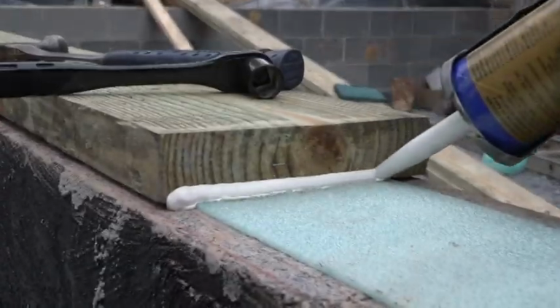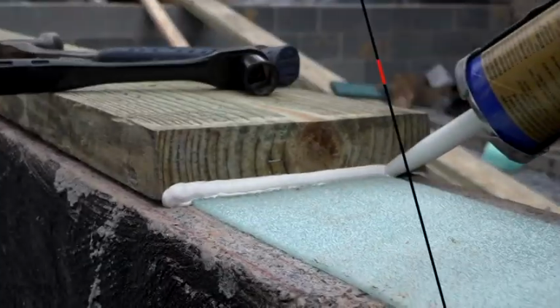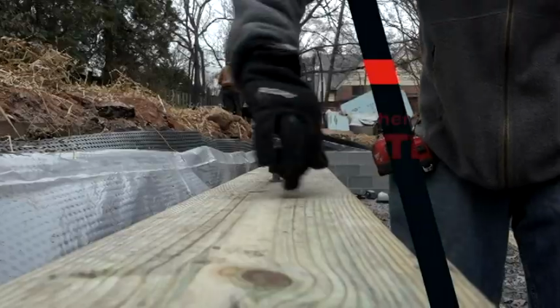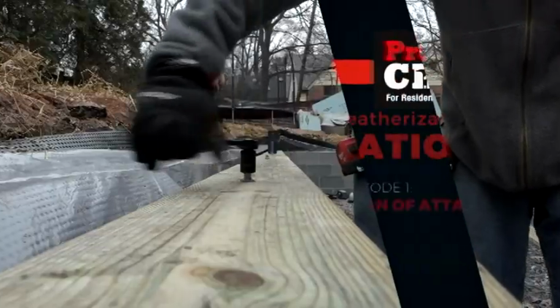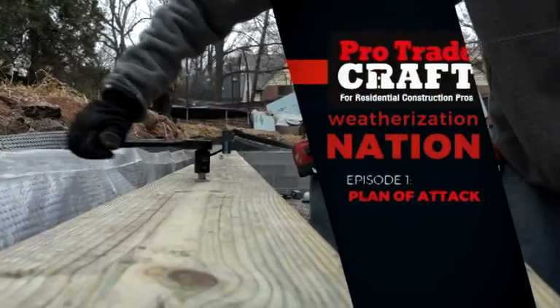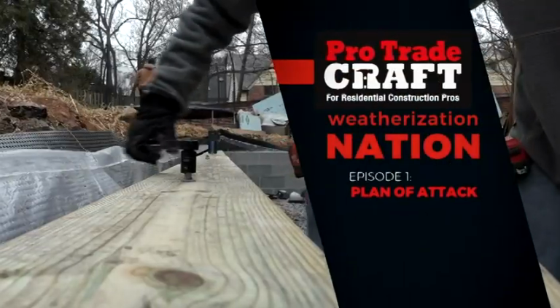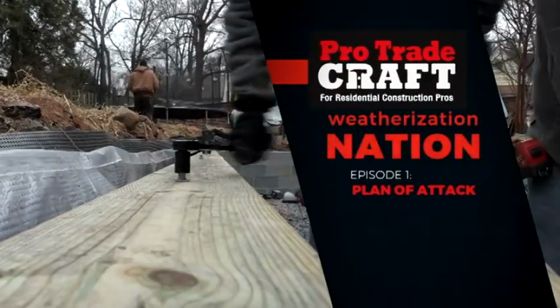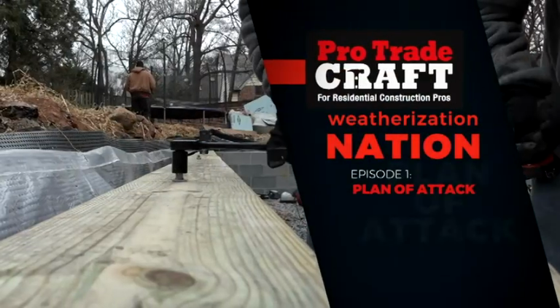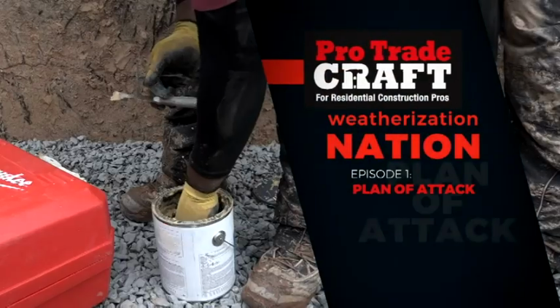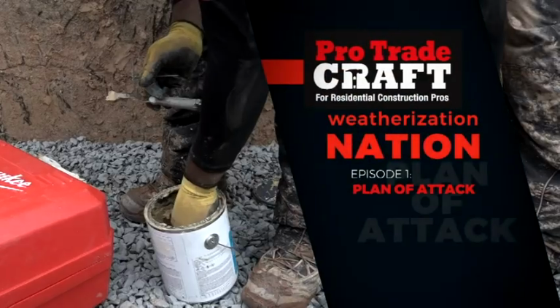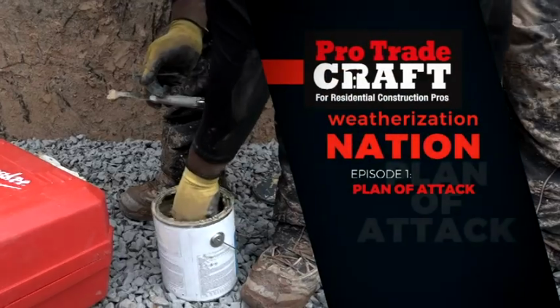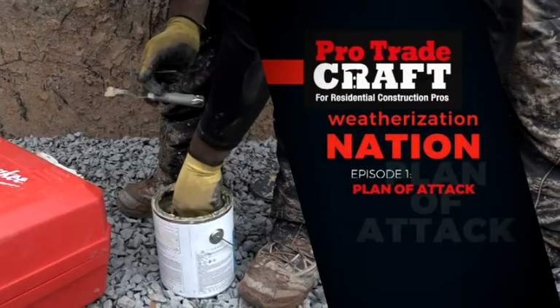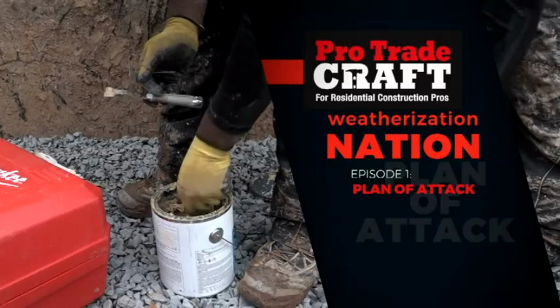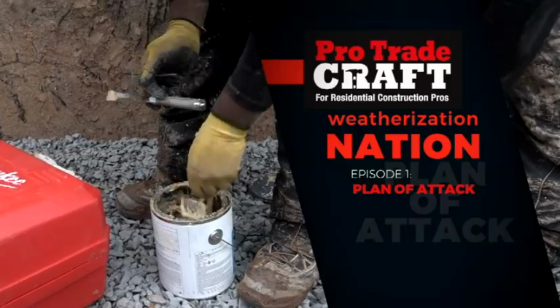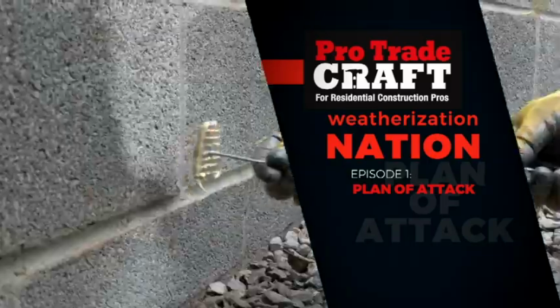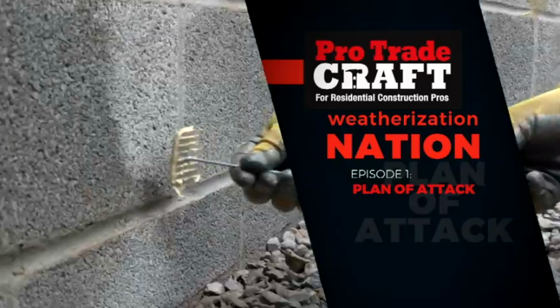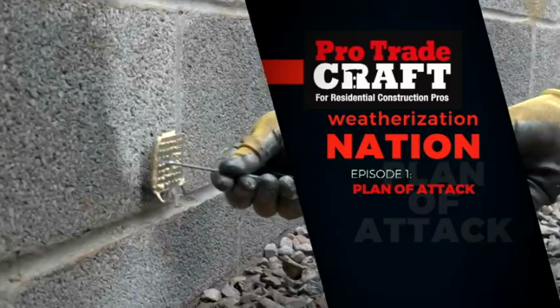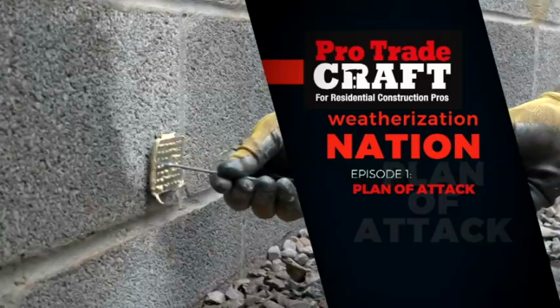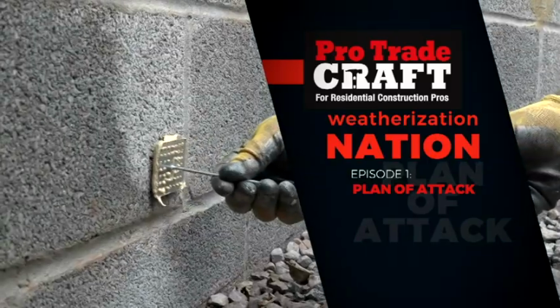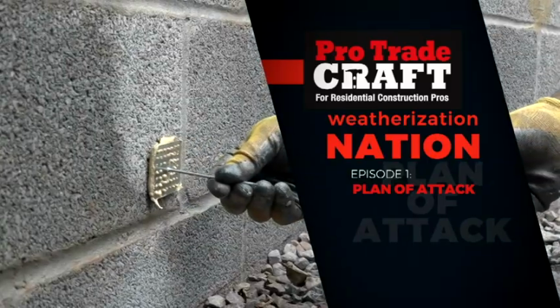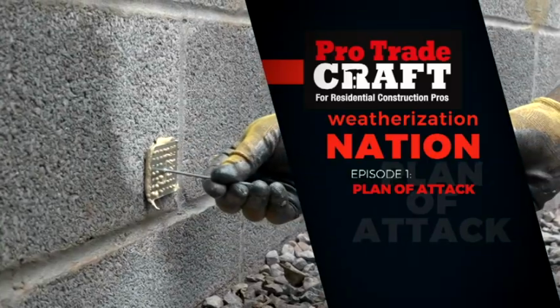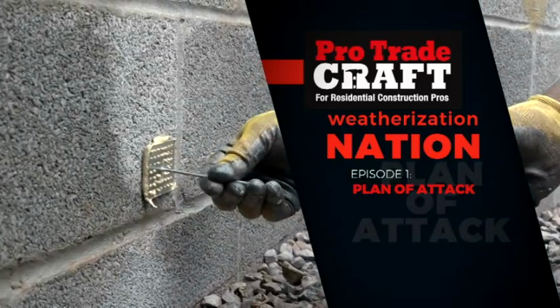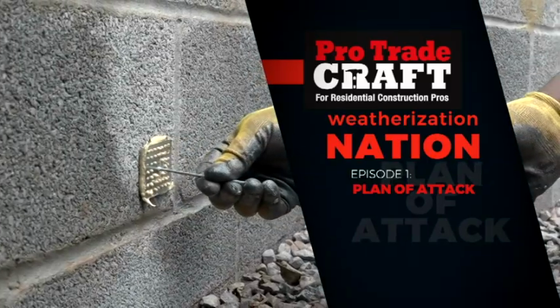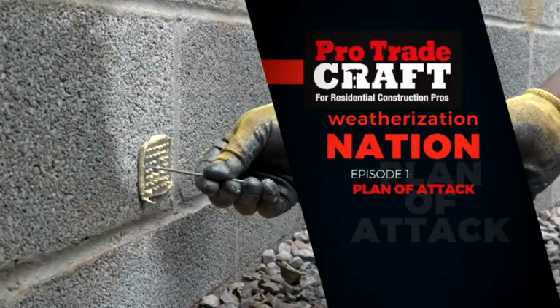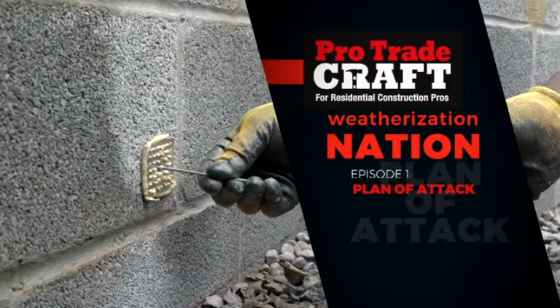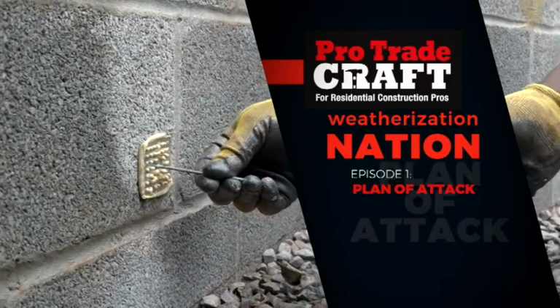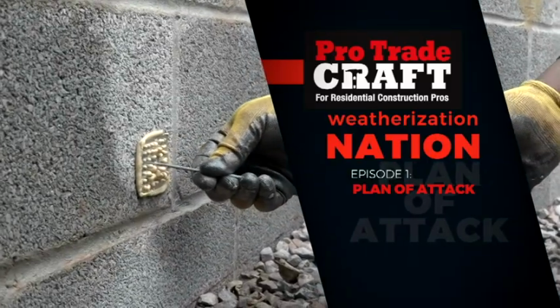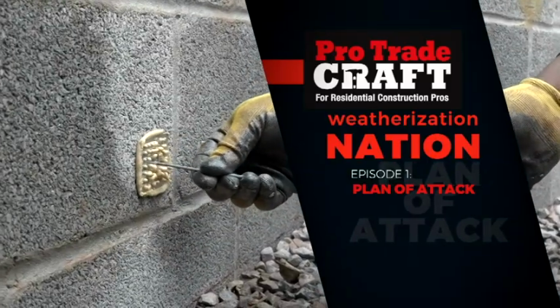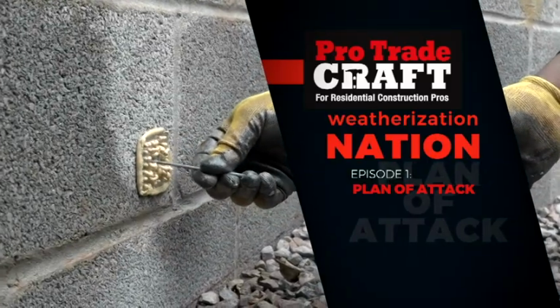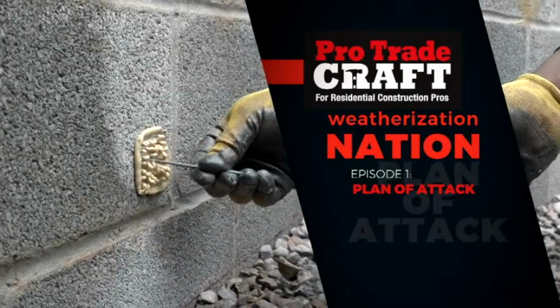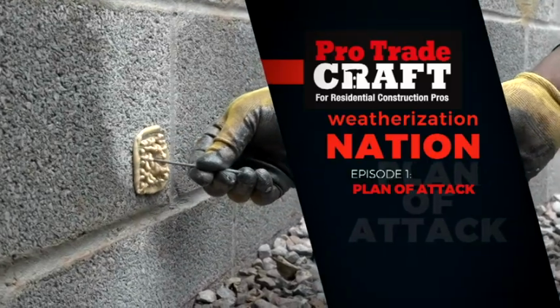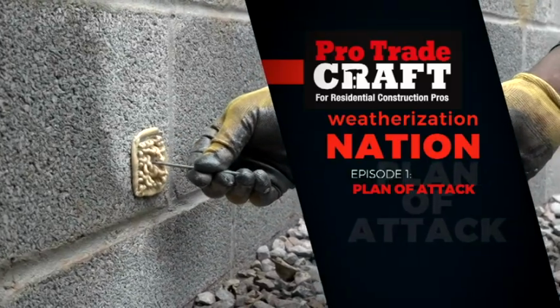Welcome to ProTradecraft's Weatherization Nation, a show about building smart from the start.